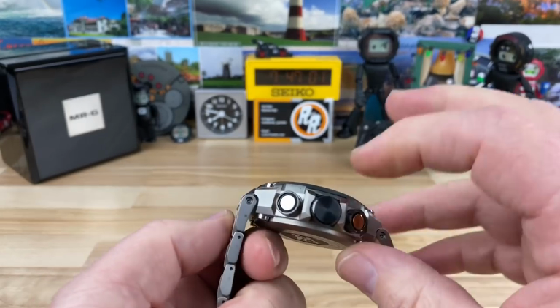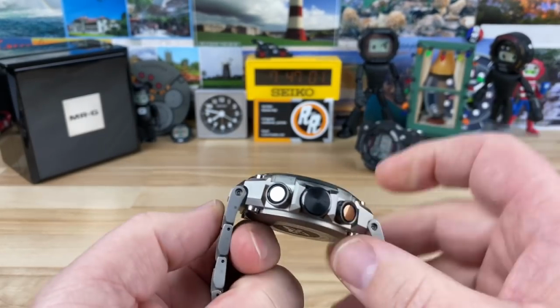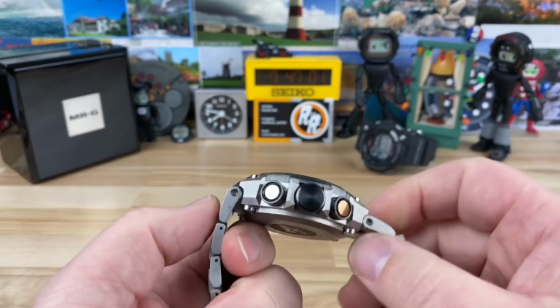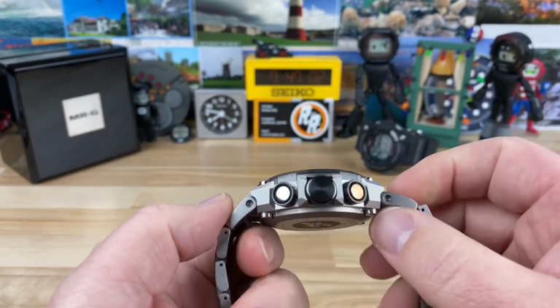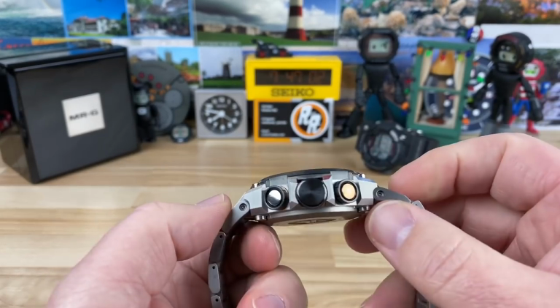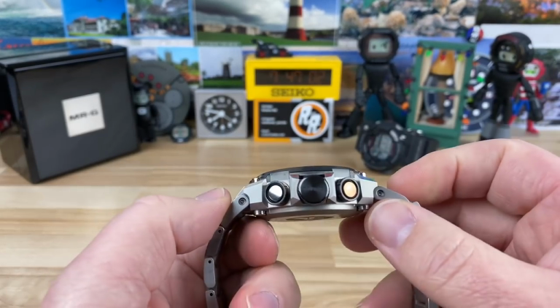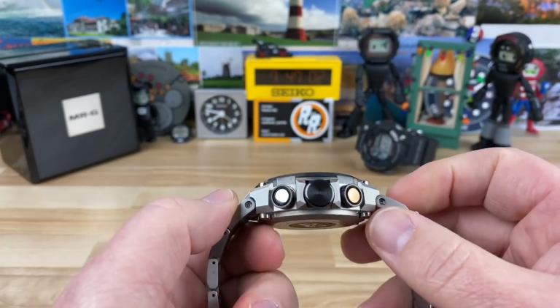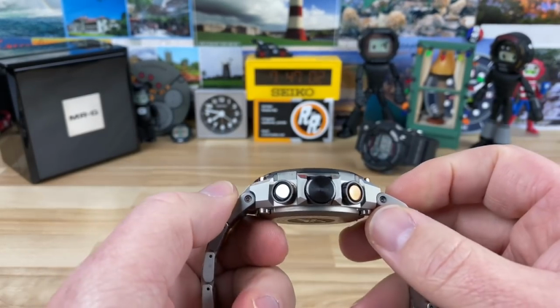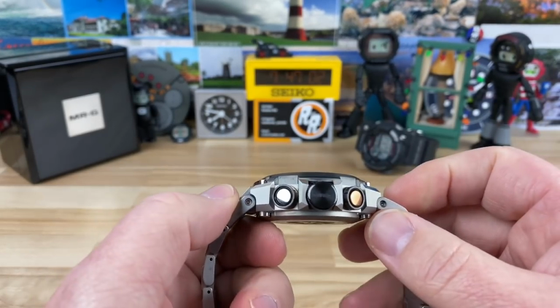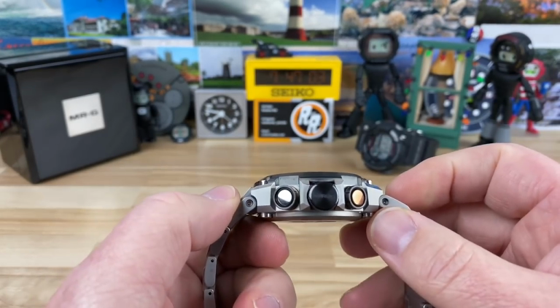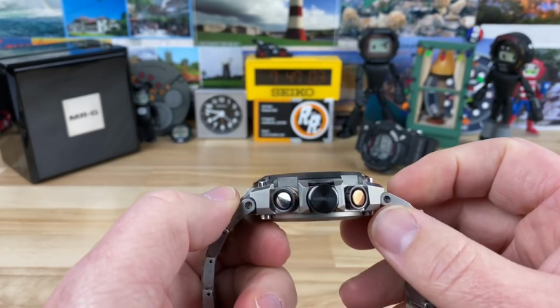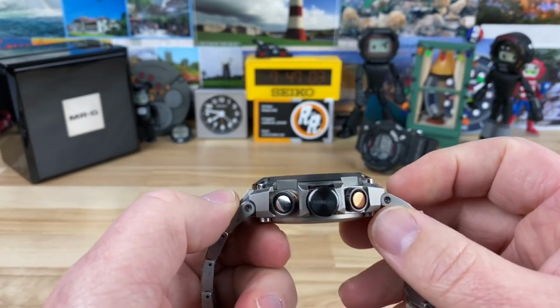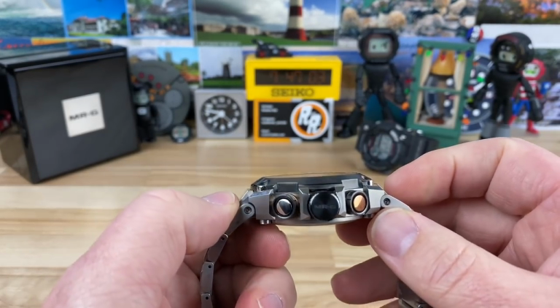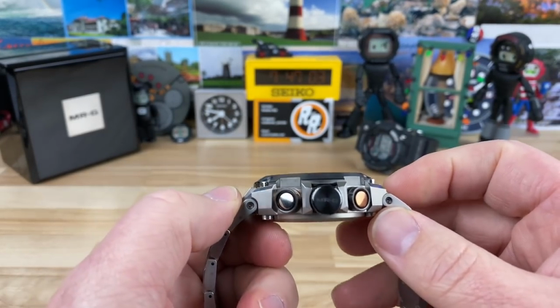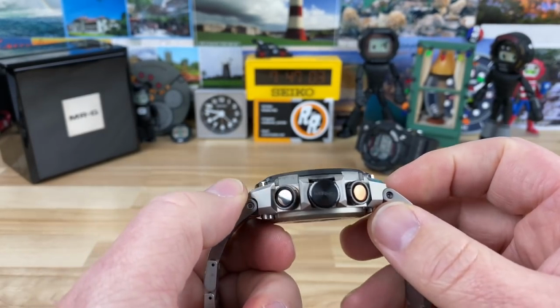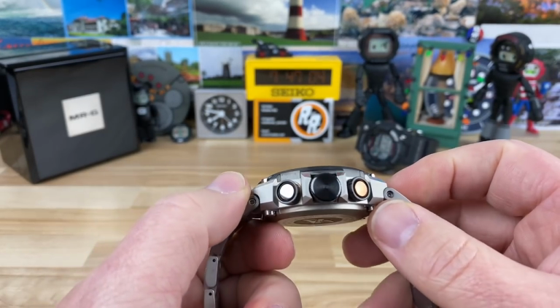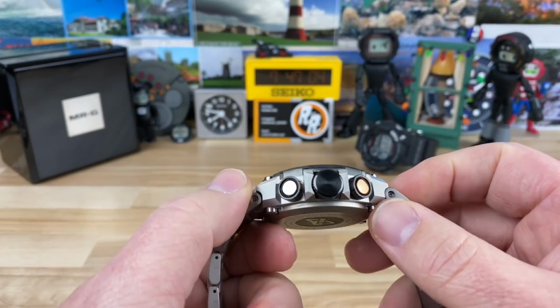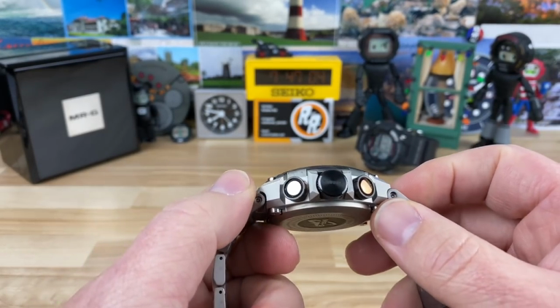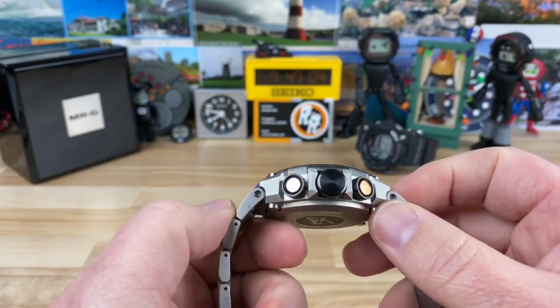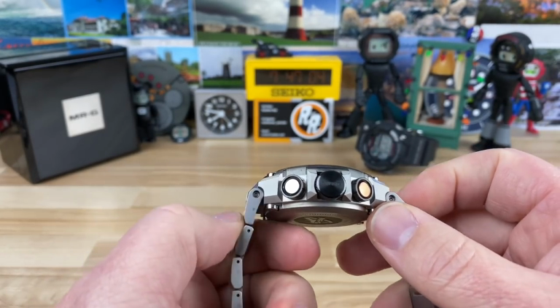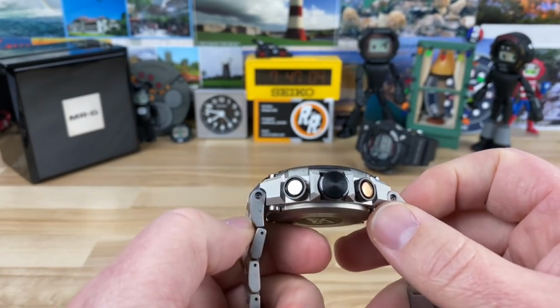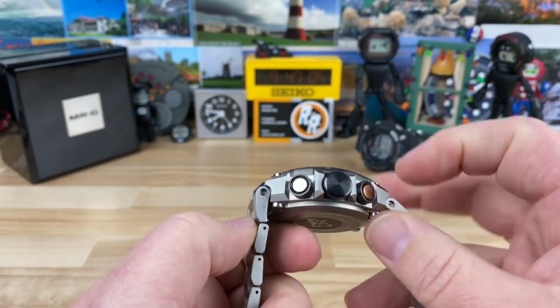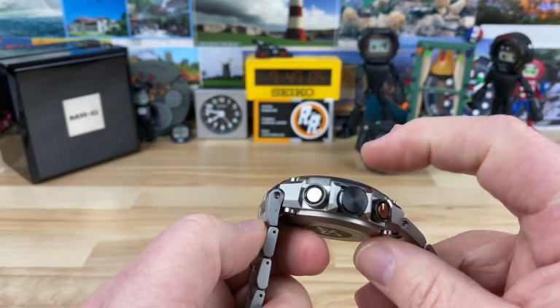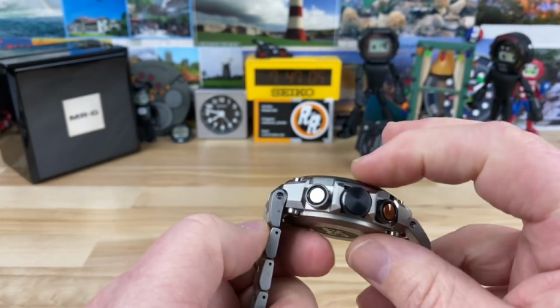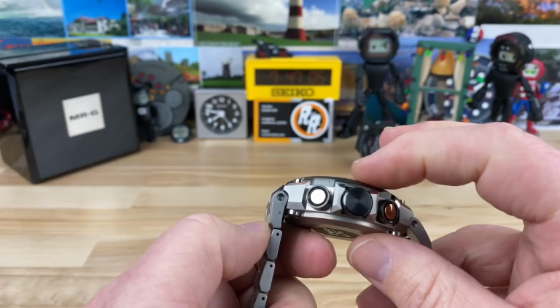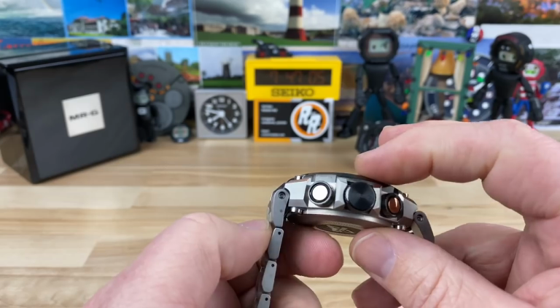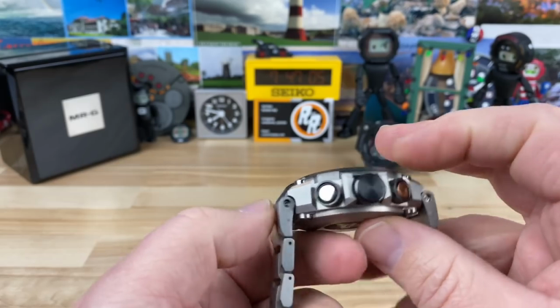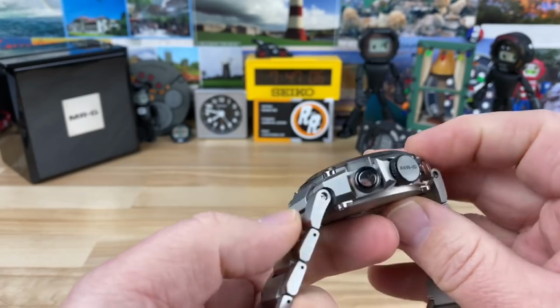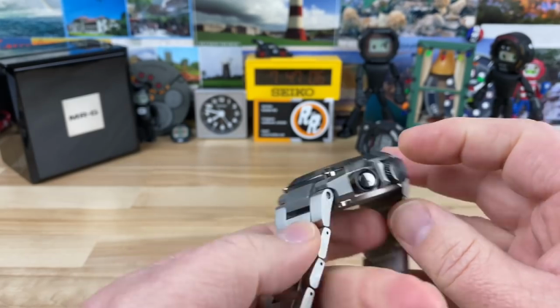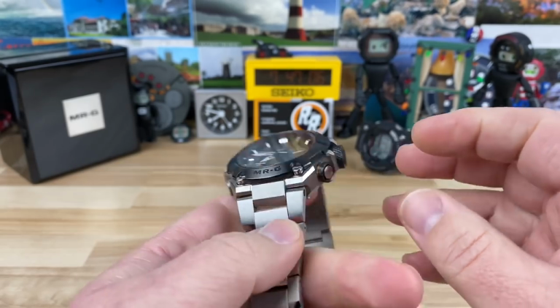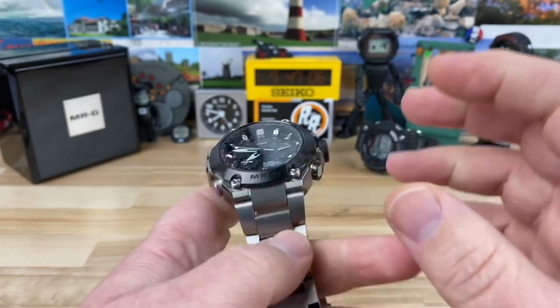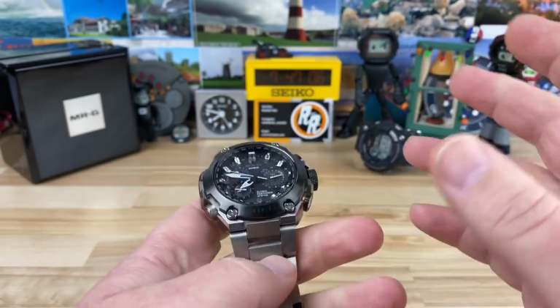The thickness — it definitely is a thick guy at 16.8mm.